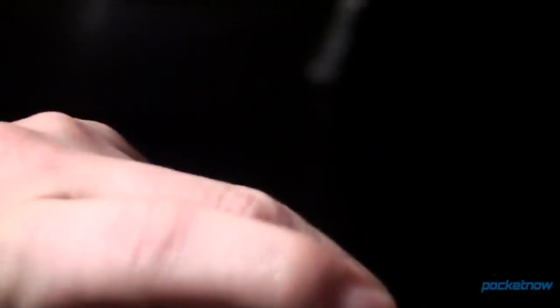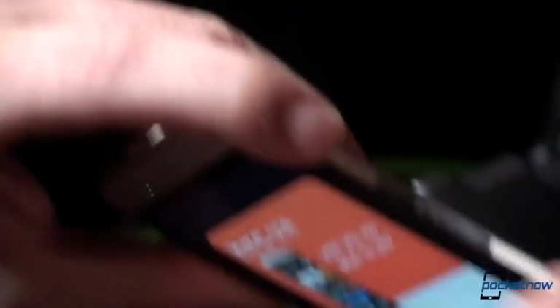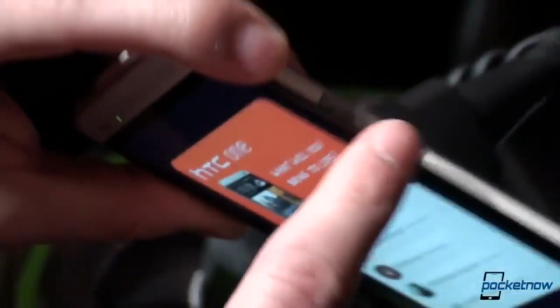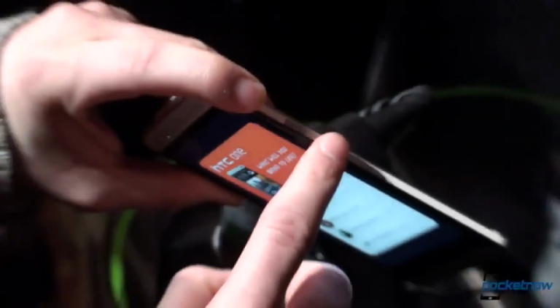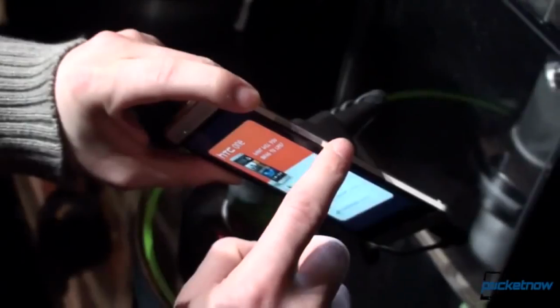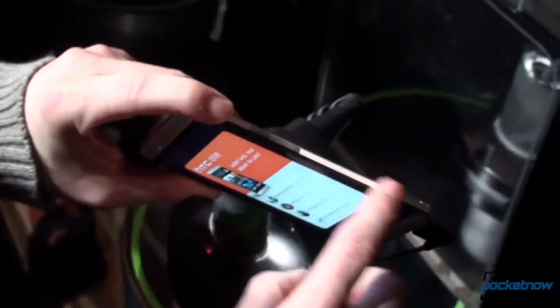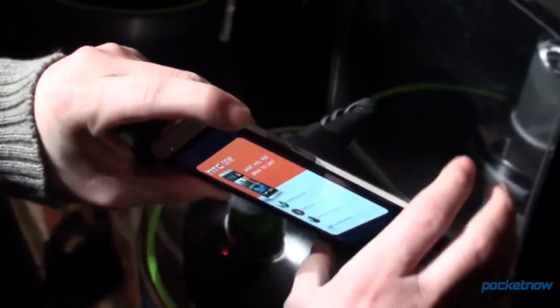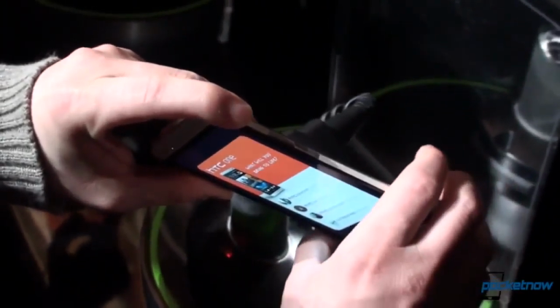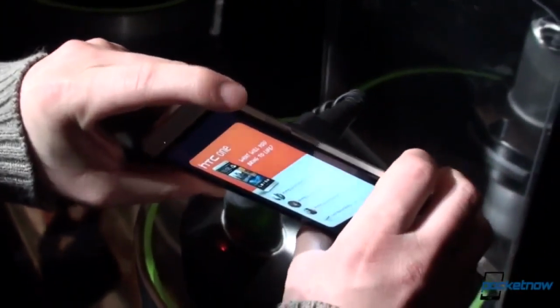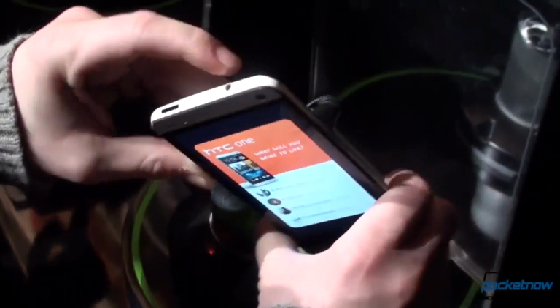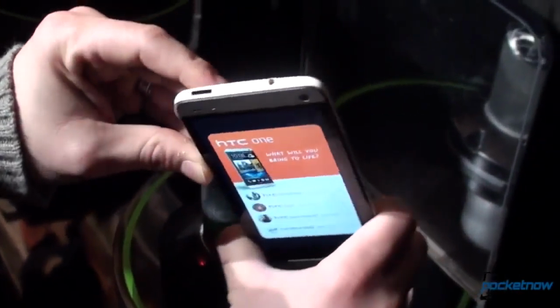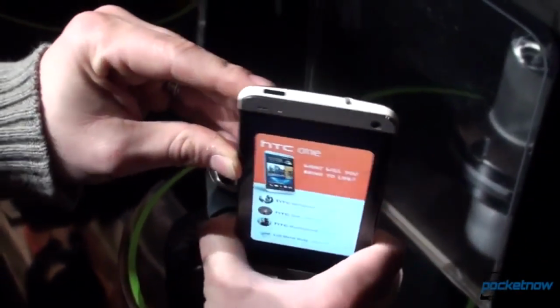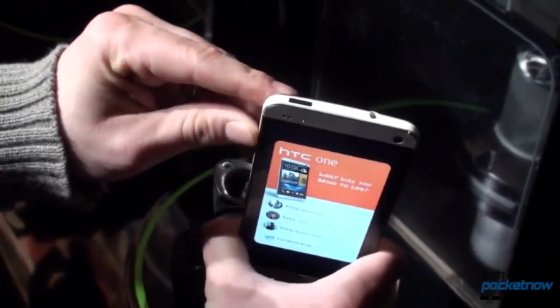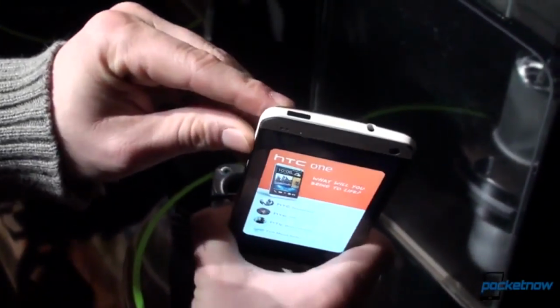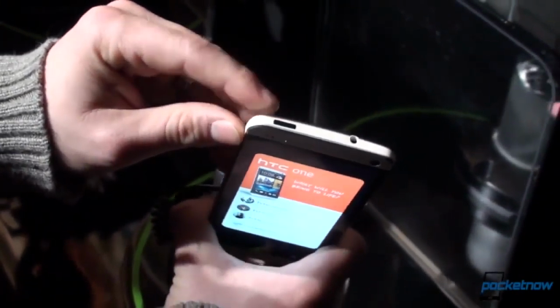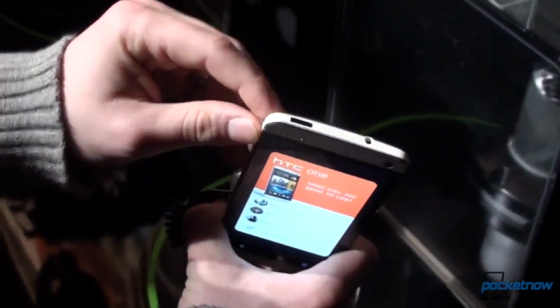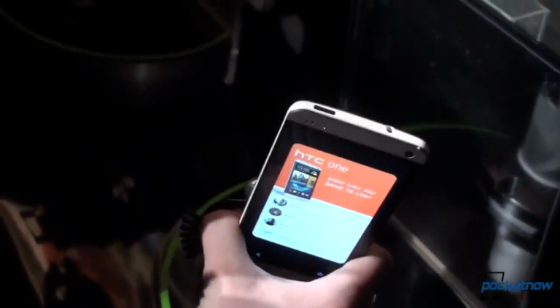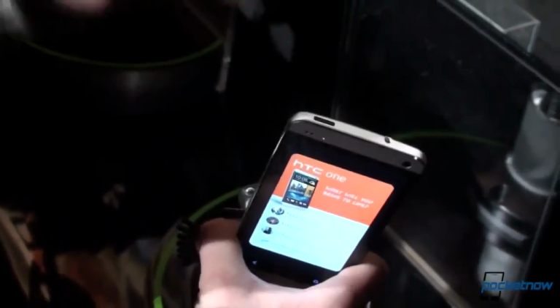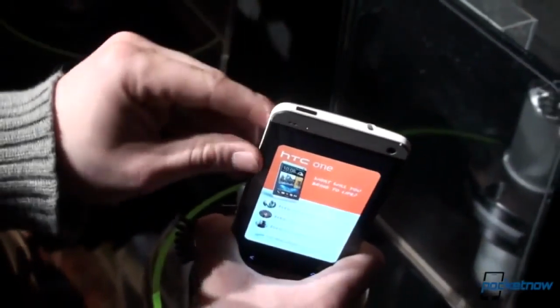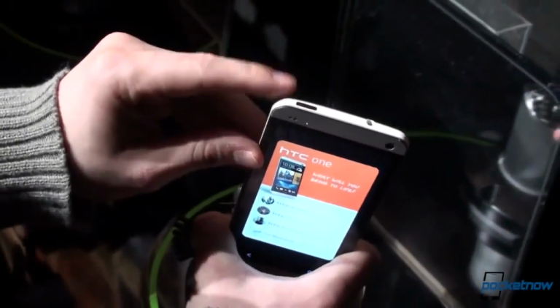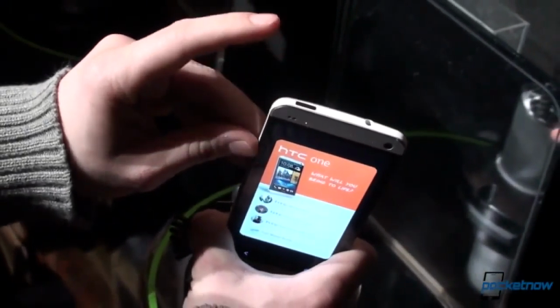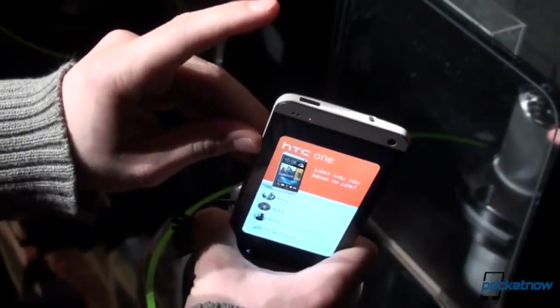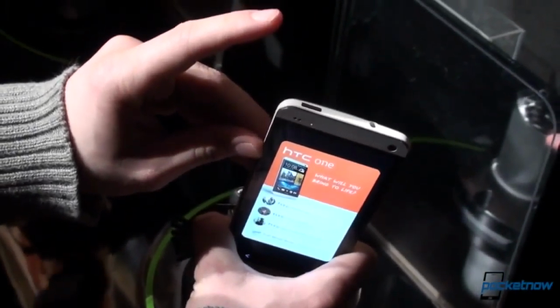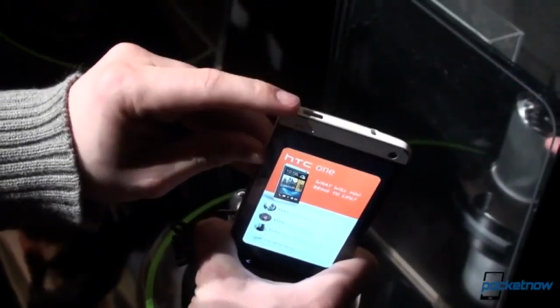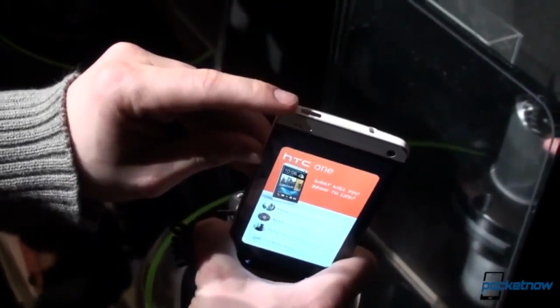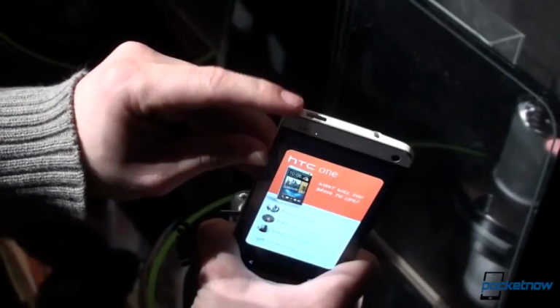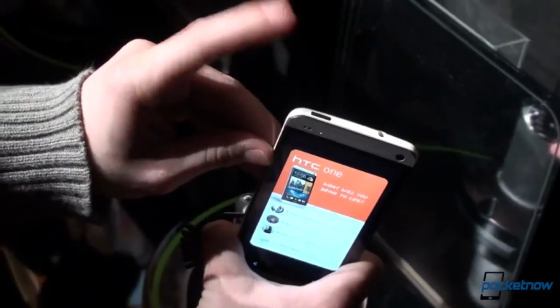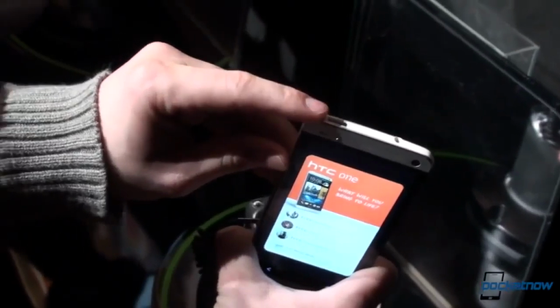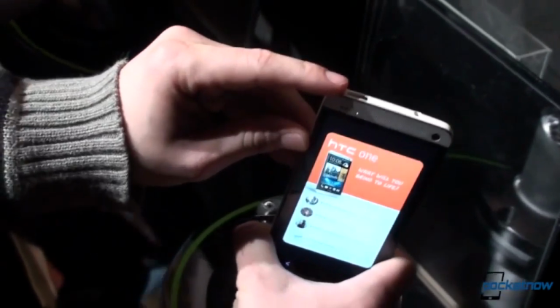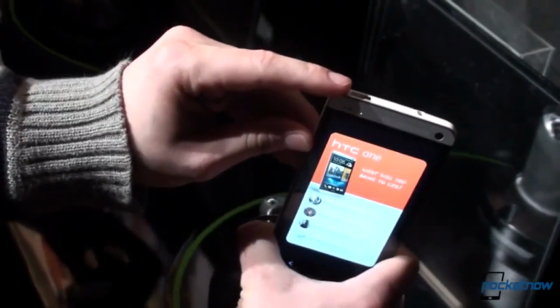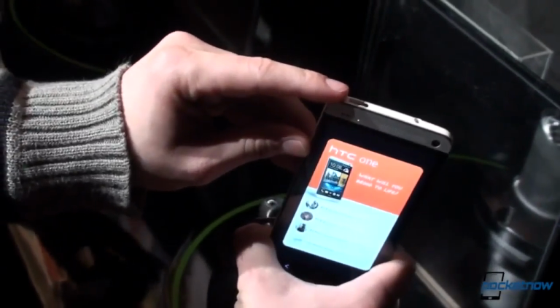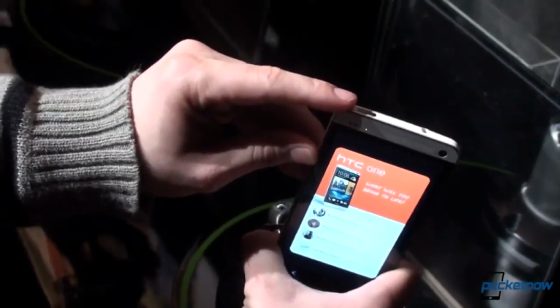We've got the volume rocker on the side and an interesting design cue here — the power button is in a different location, the upper left corner.